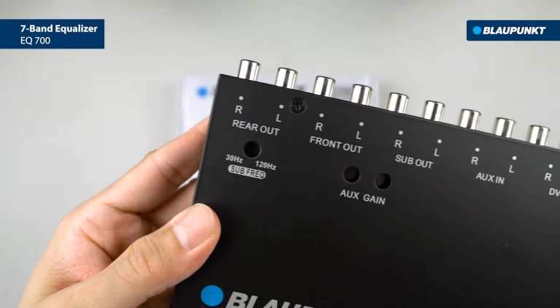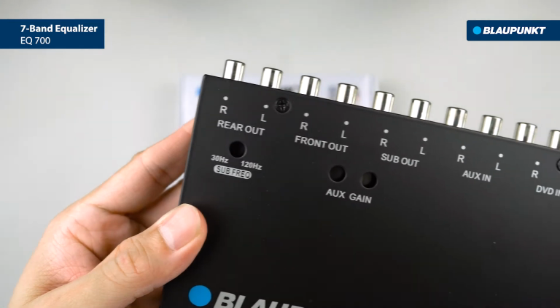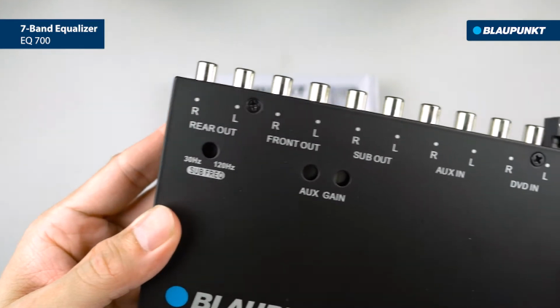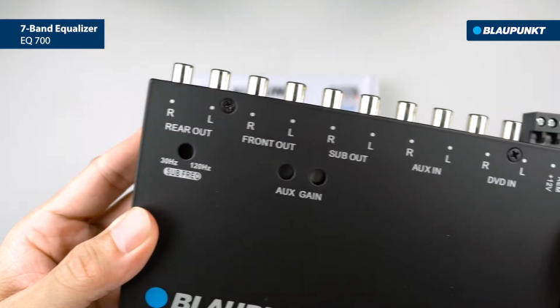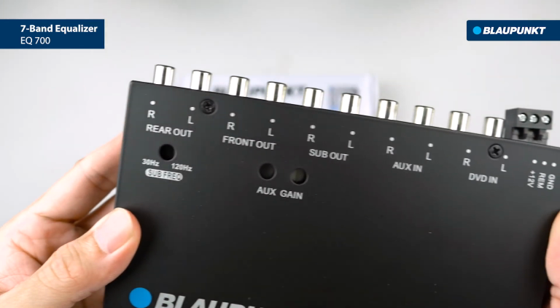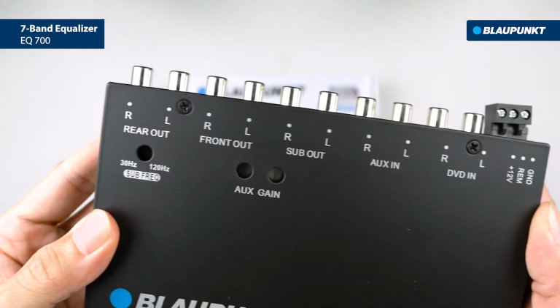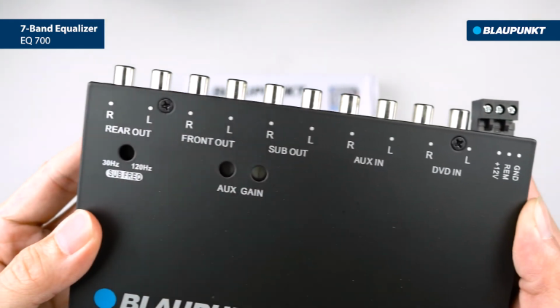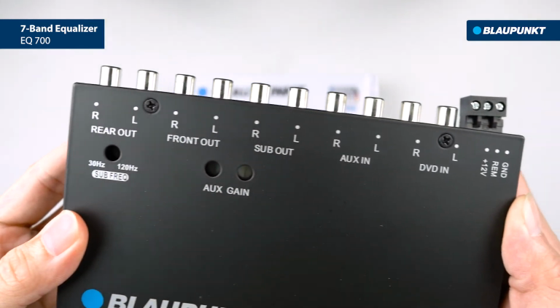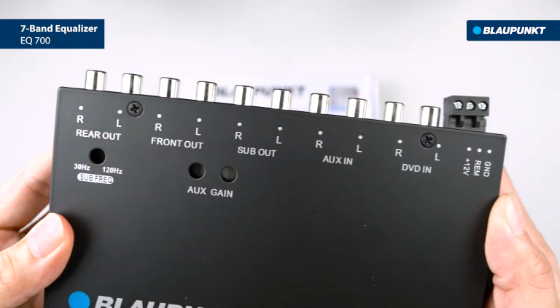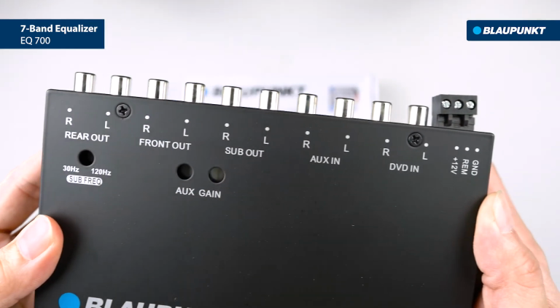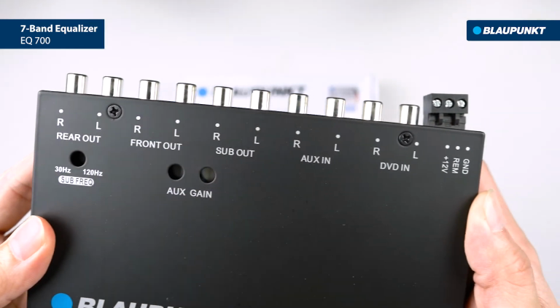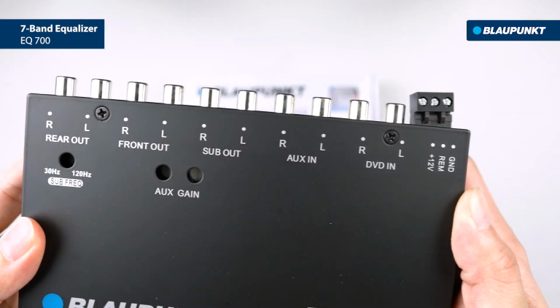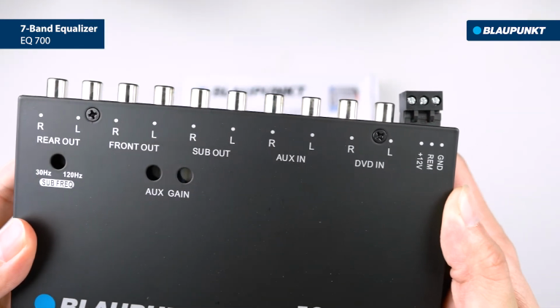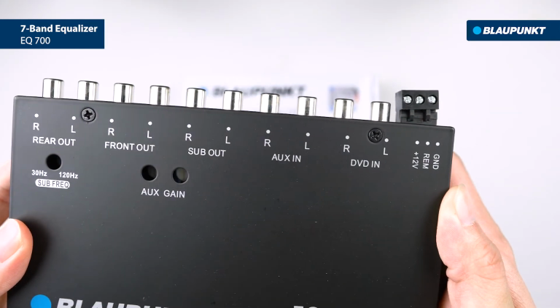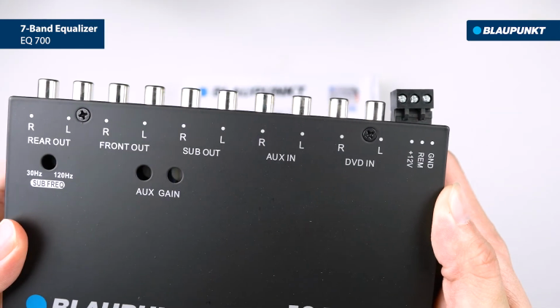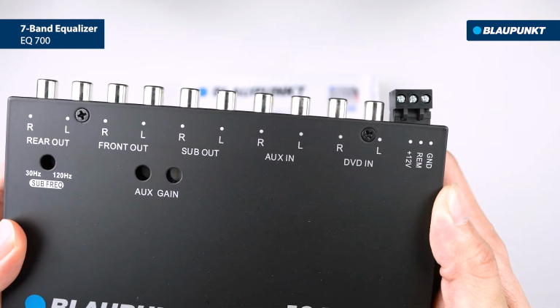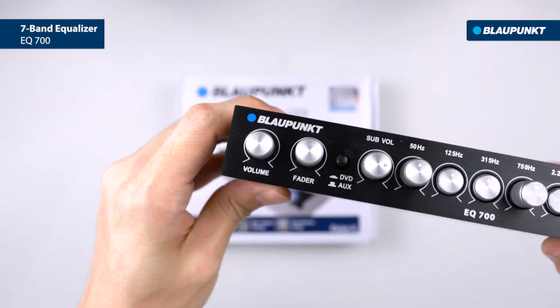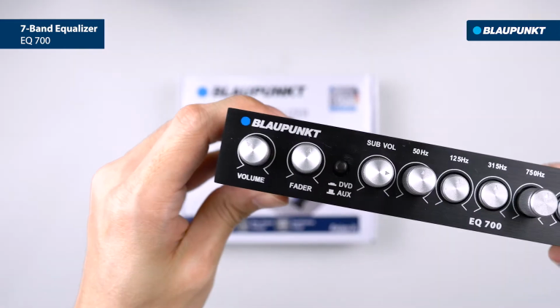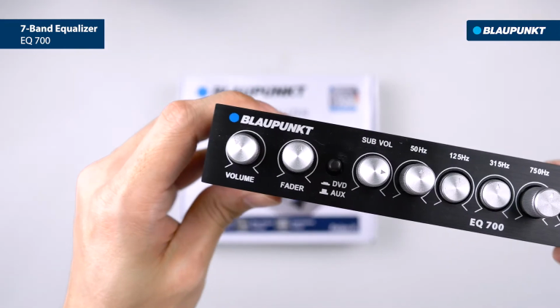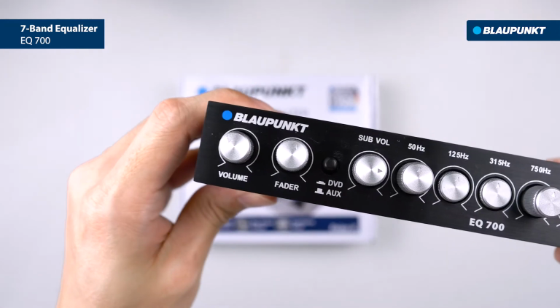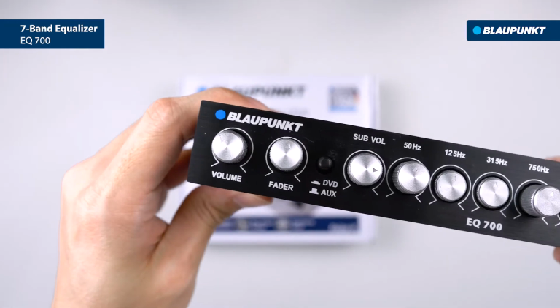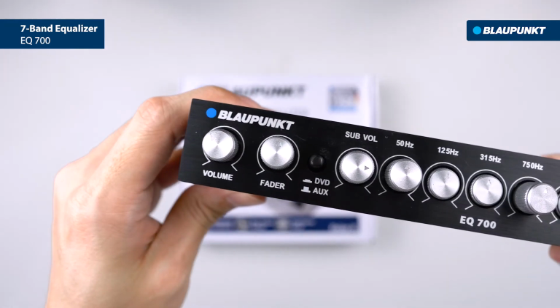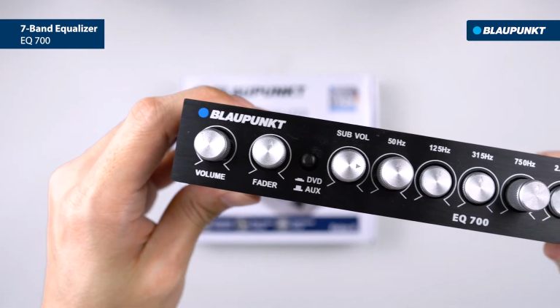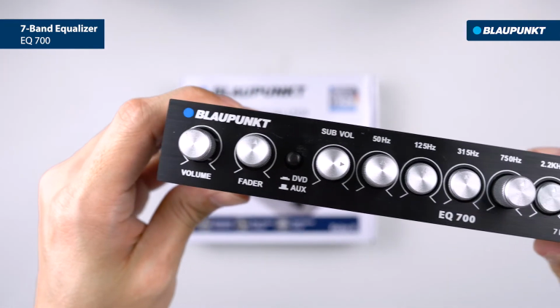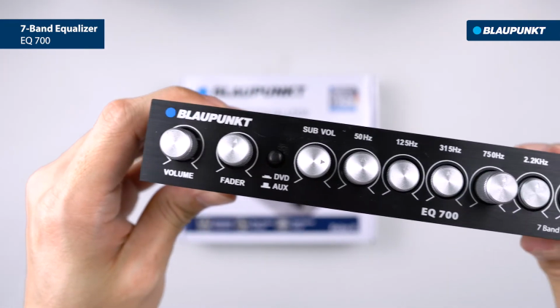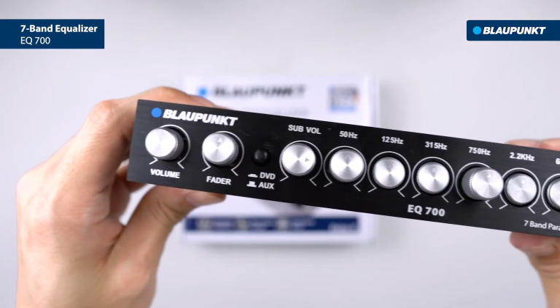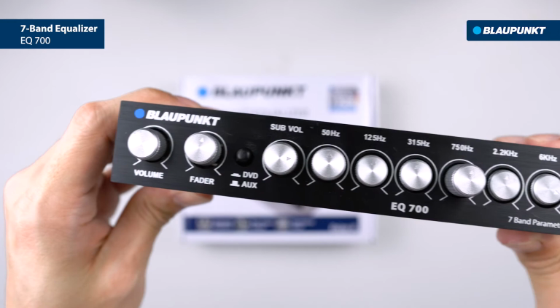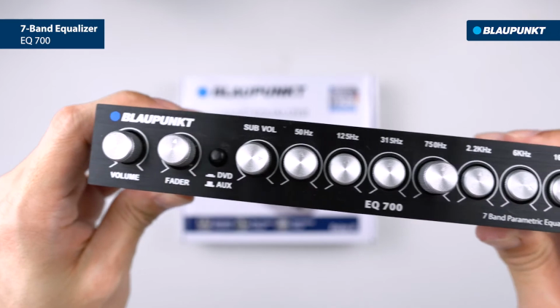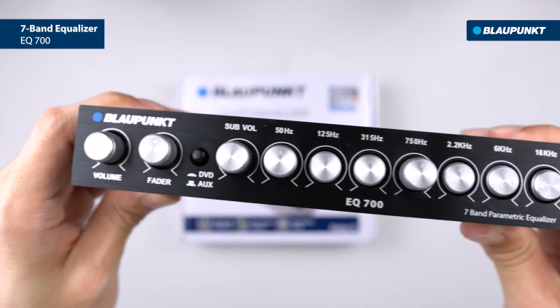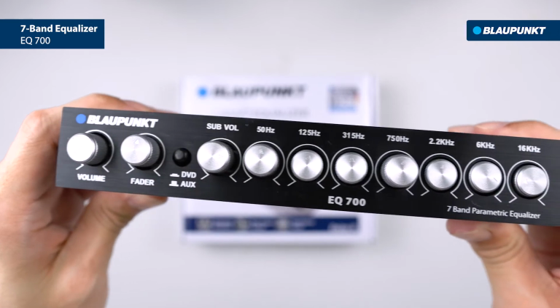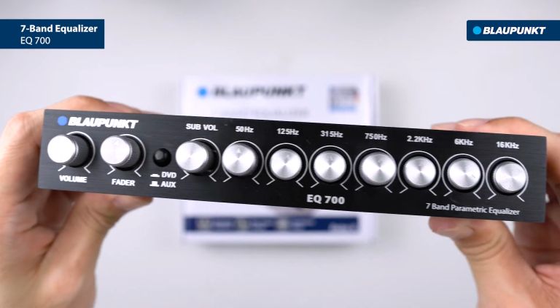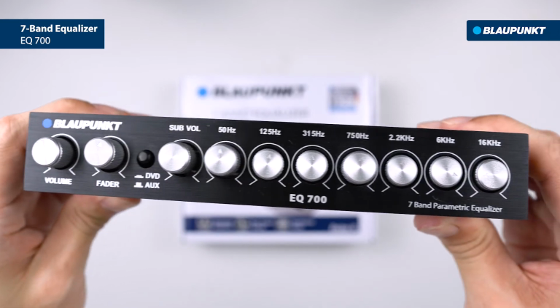The EQ700 is built with 7 volts RMS maximum output voltage and an equalization range of 12 decibels.